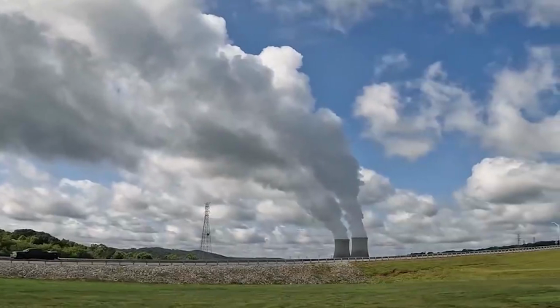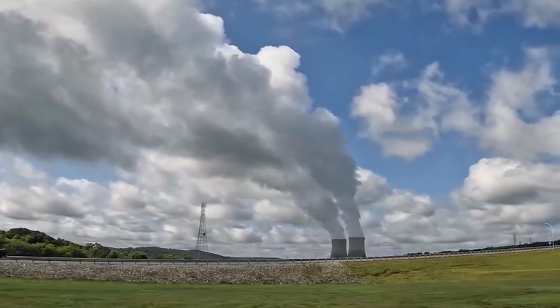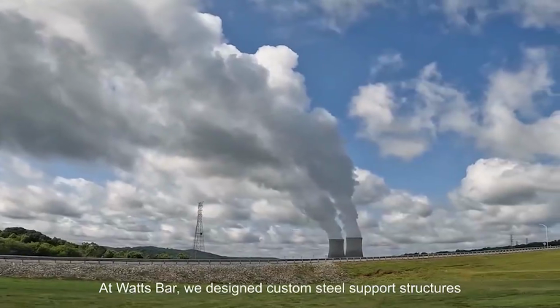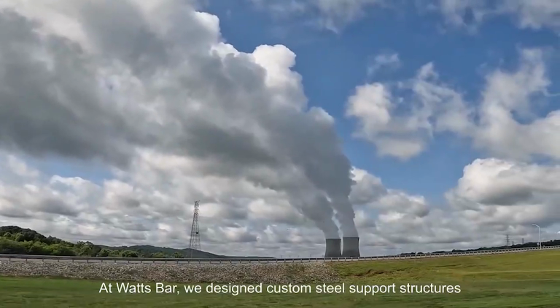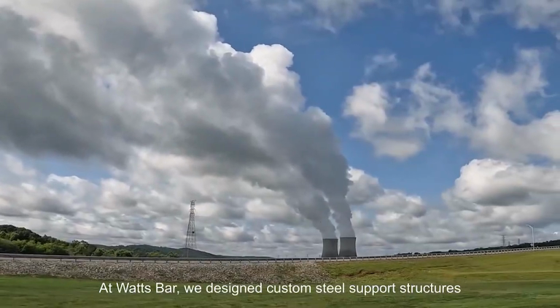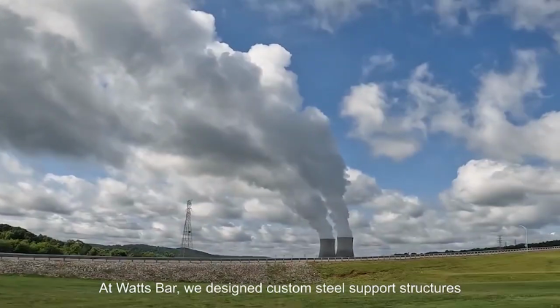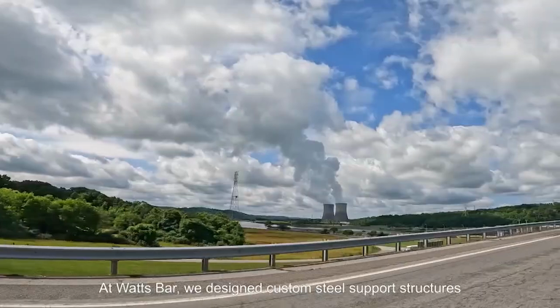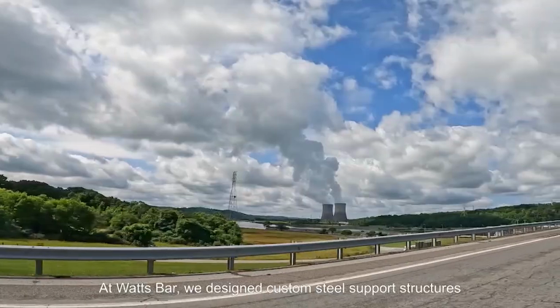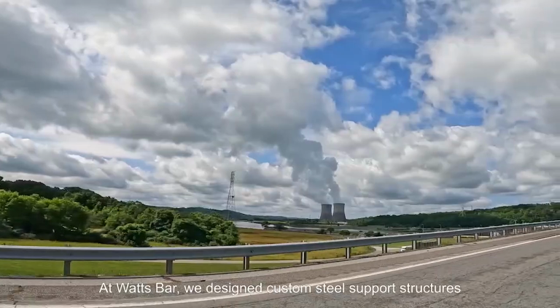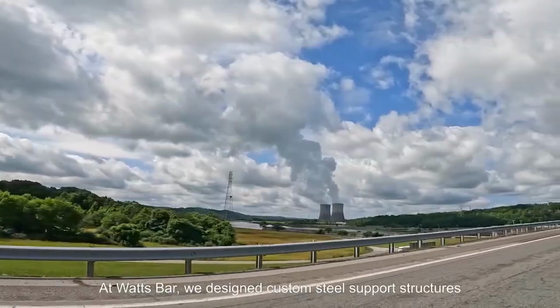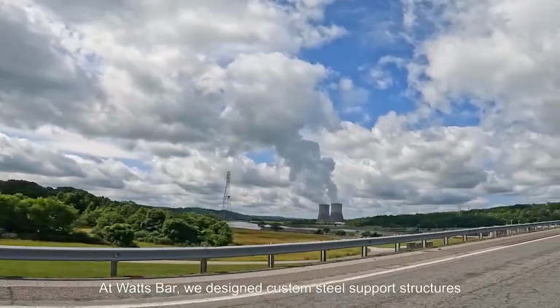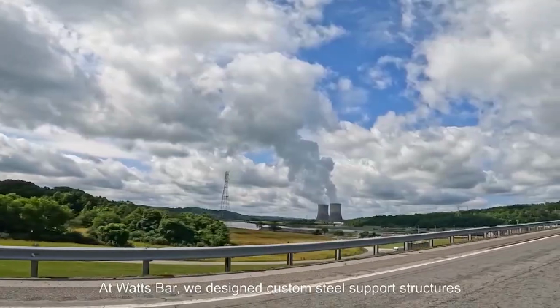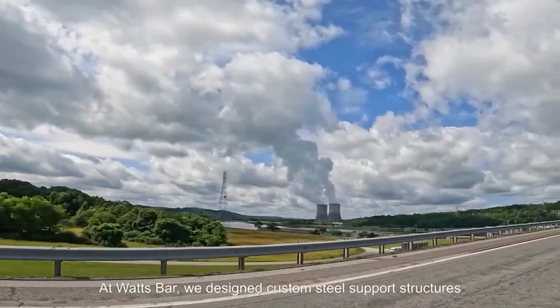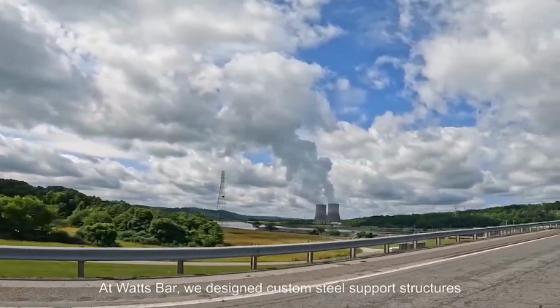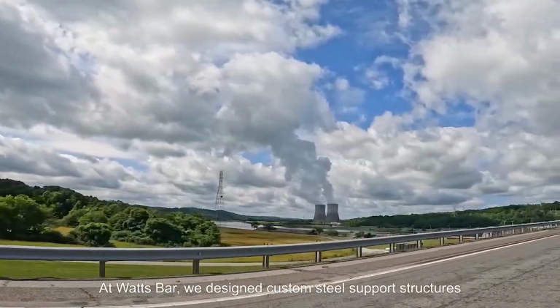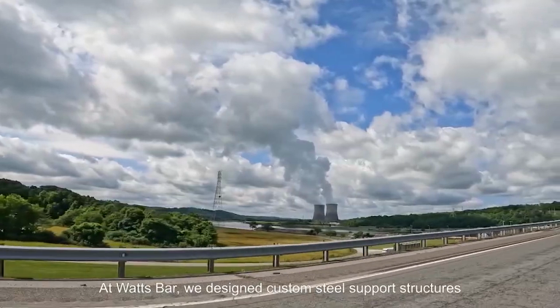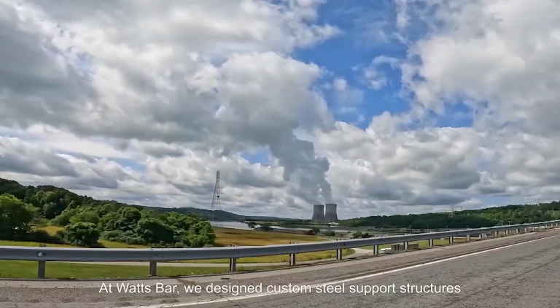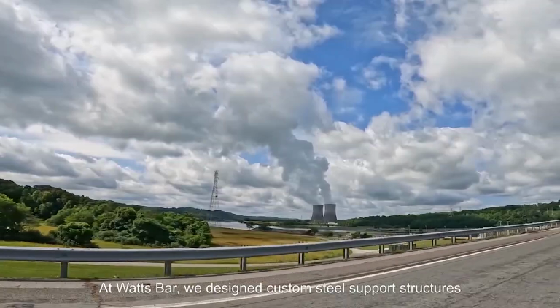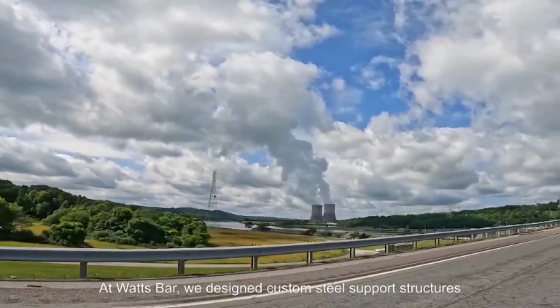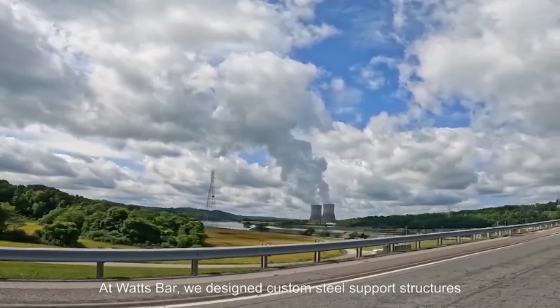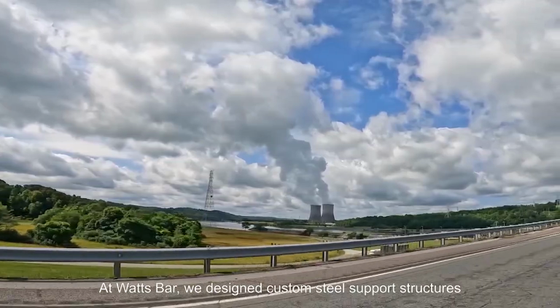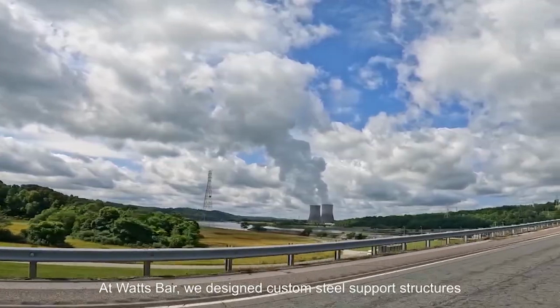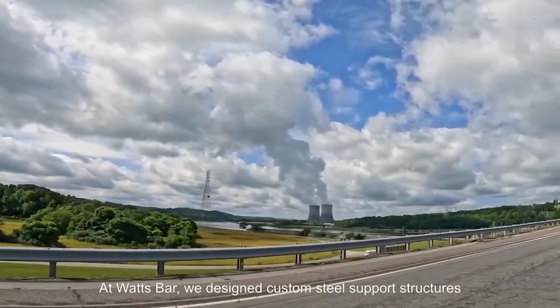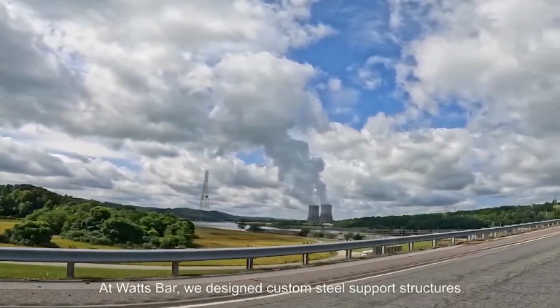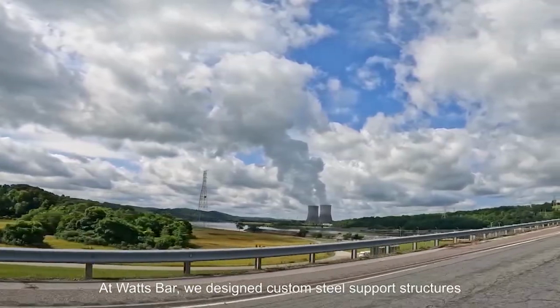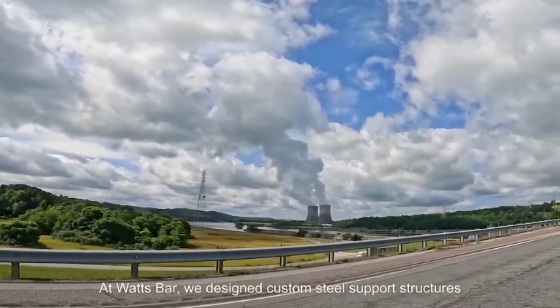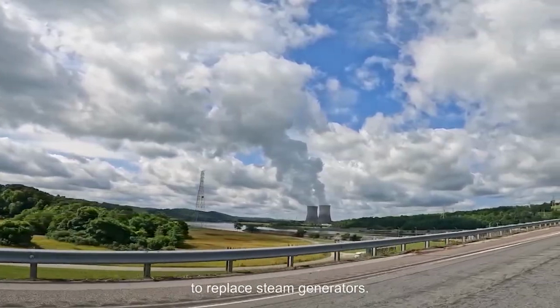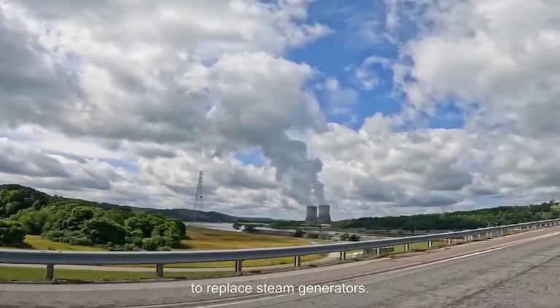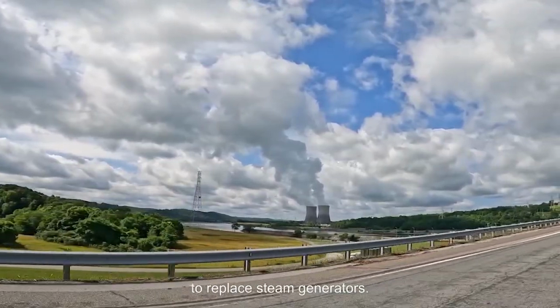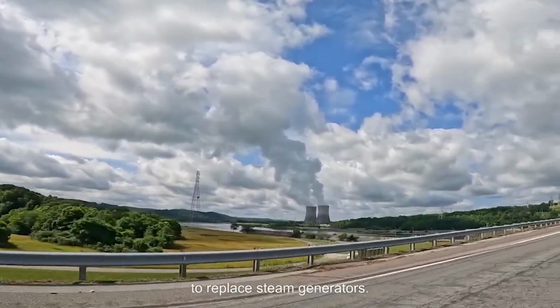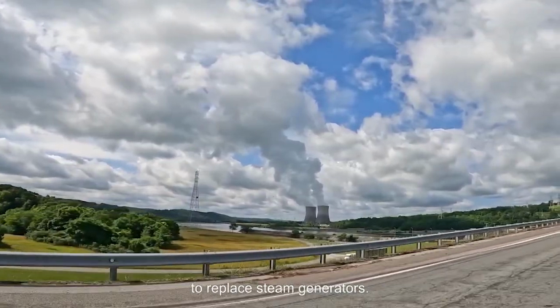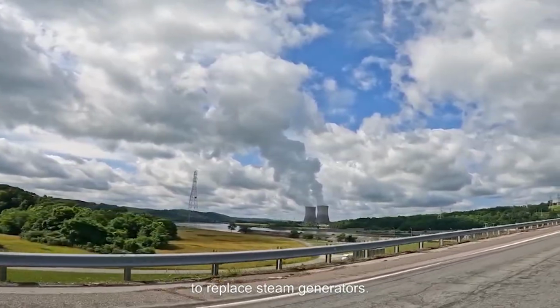At Watts Bar, we designed custom steel support structures to replace steam generators.